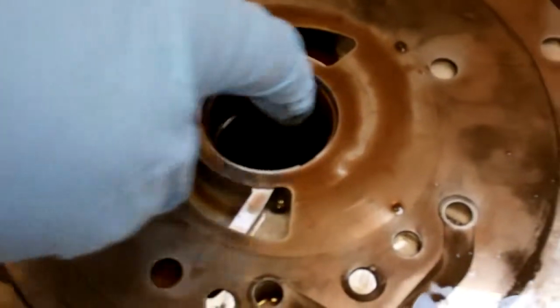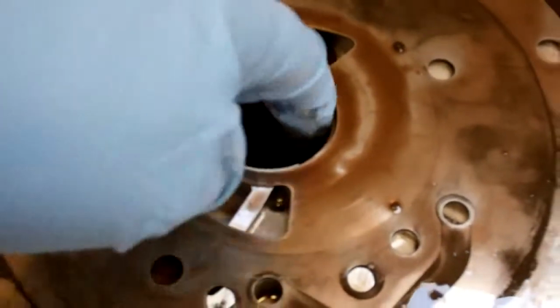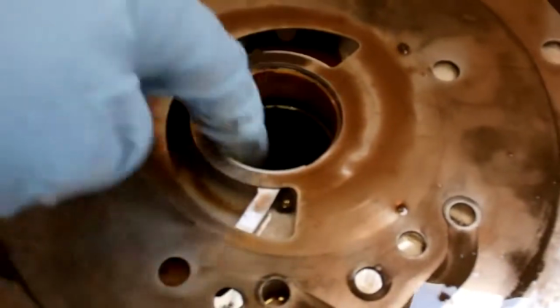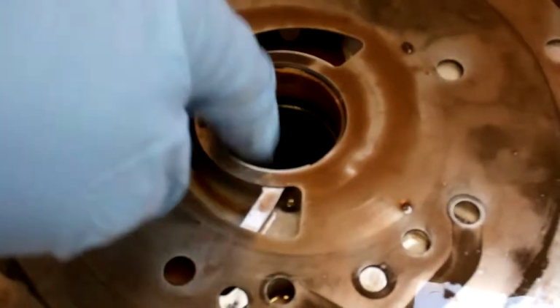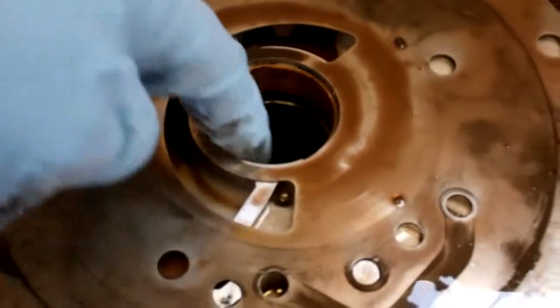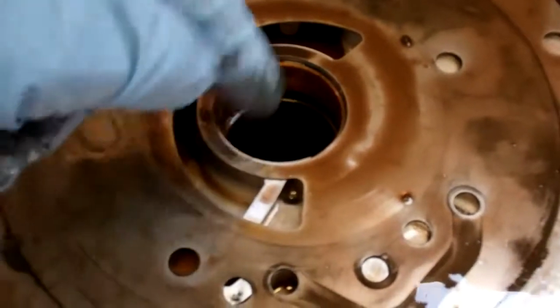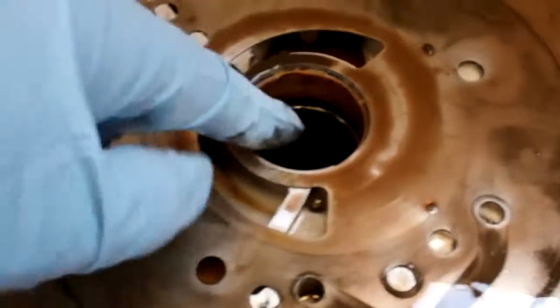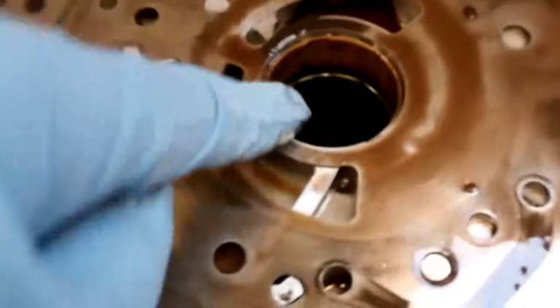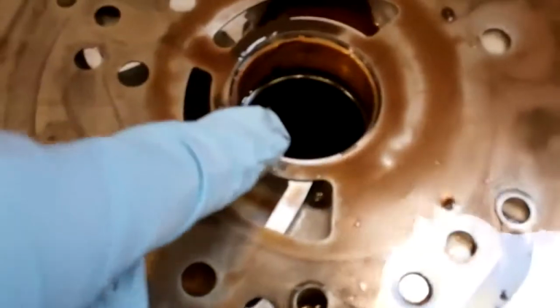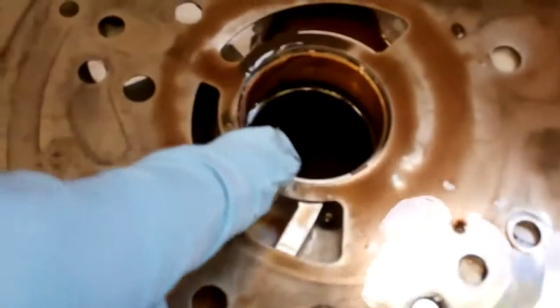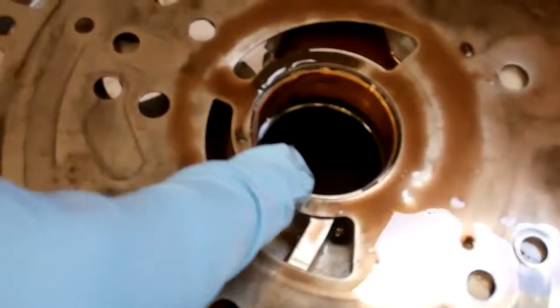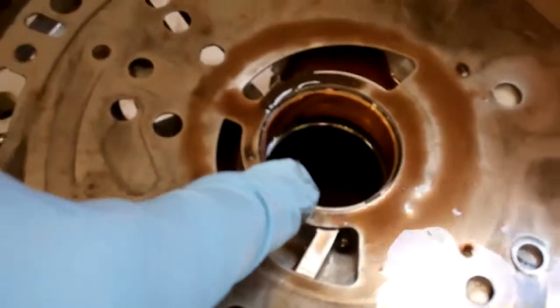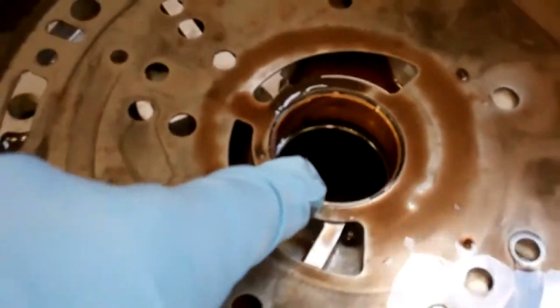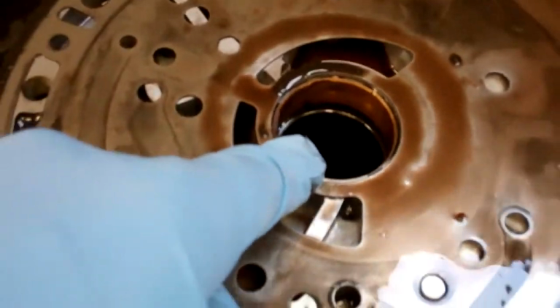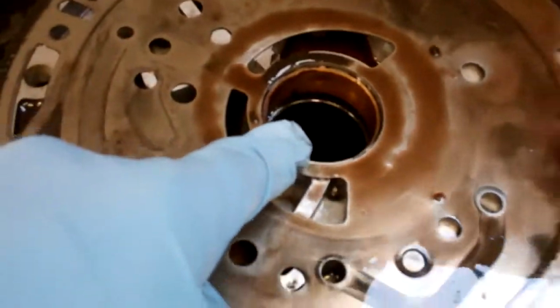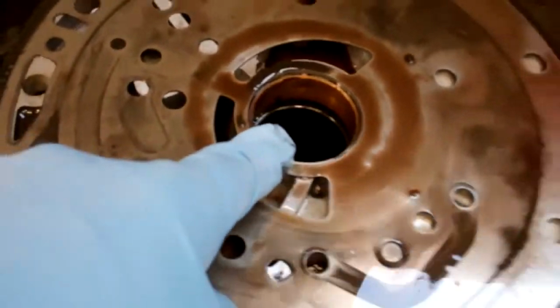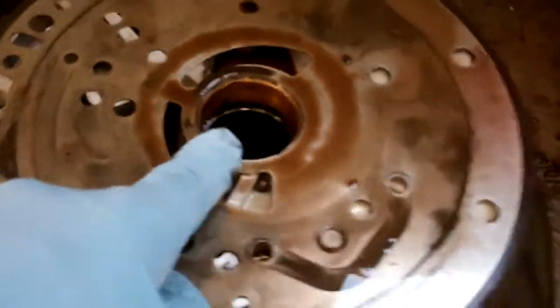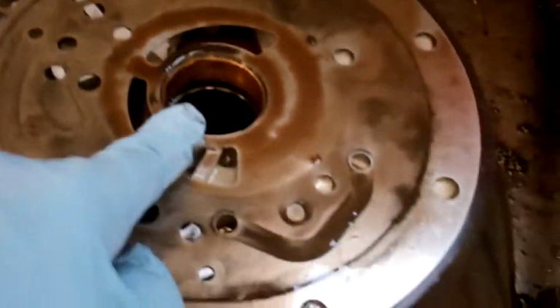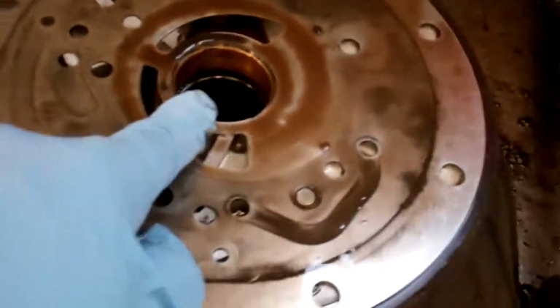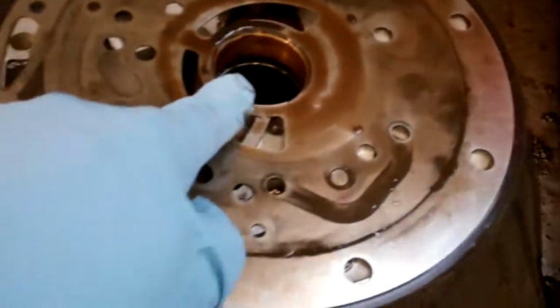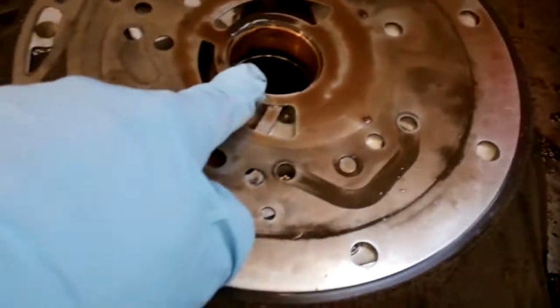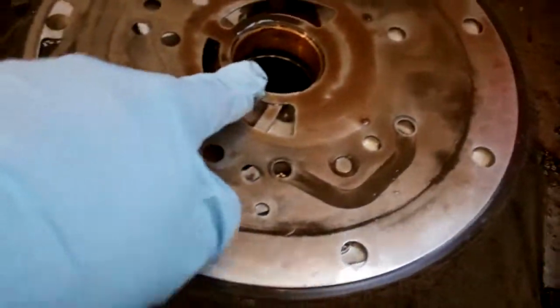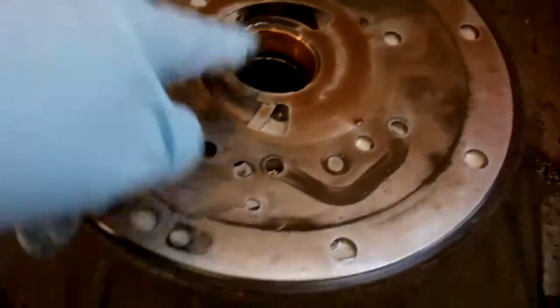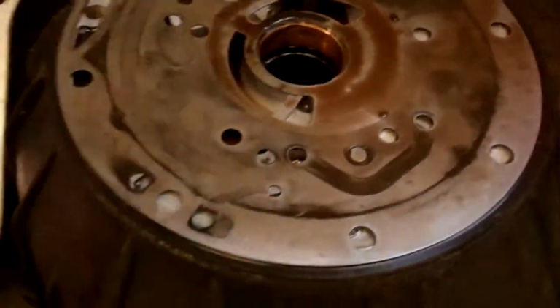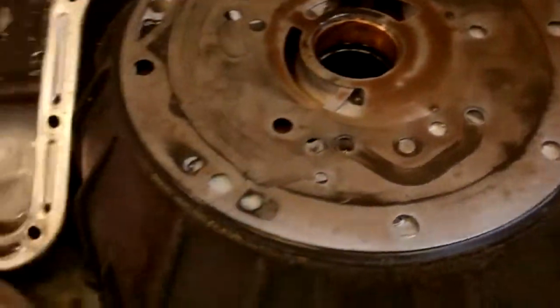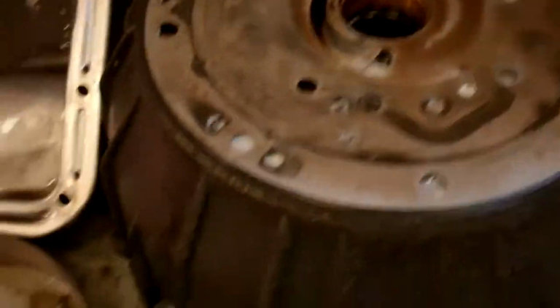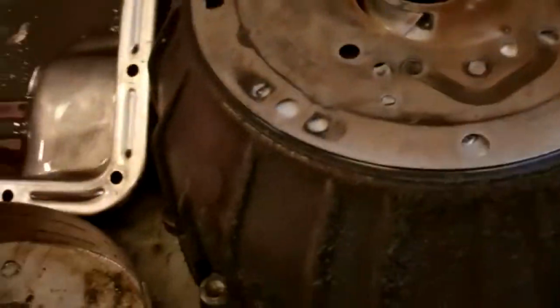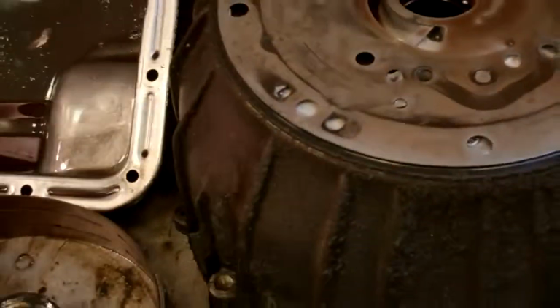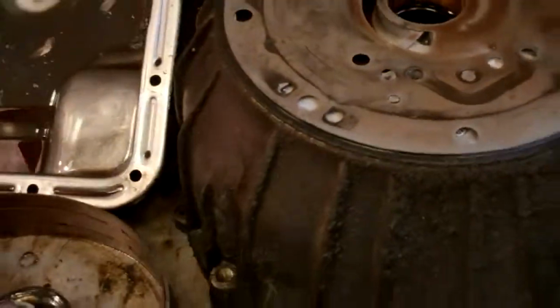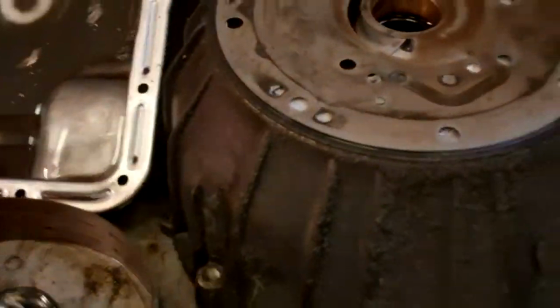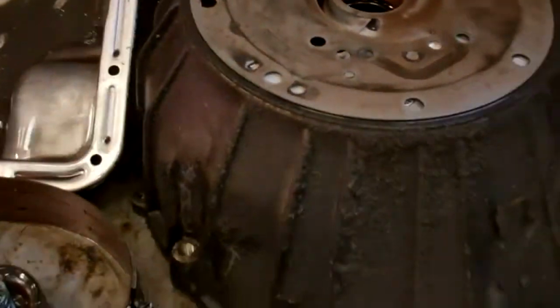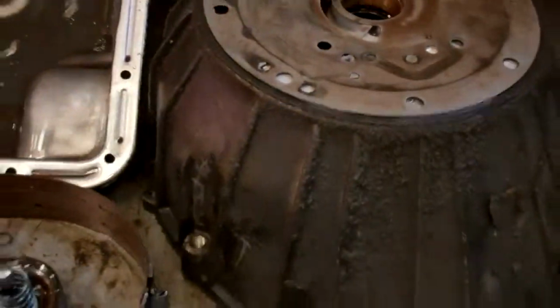This bushing is going to need to be replaced — it's right on the front of your pump there.